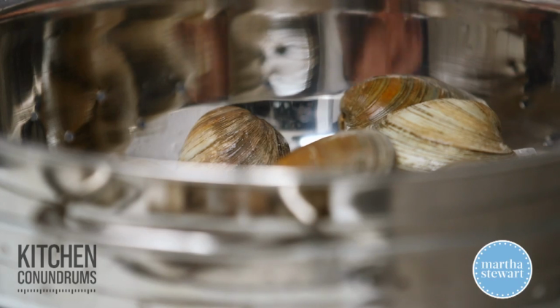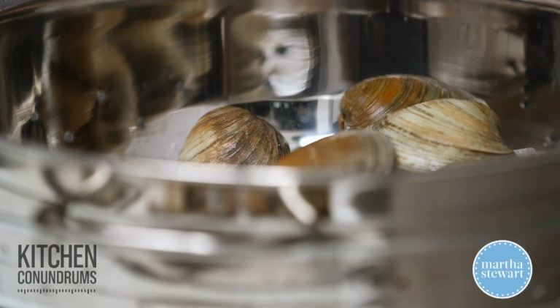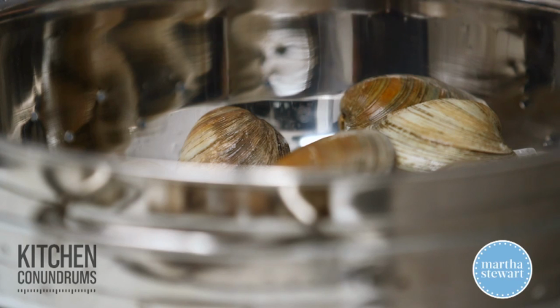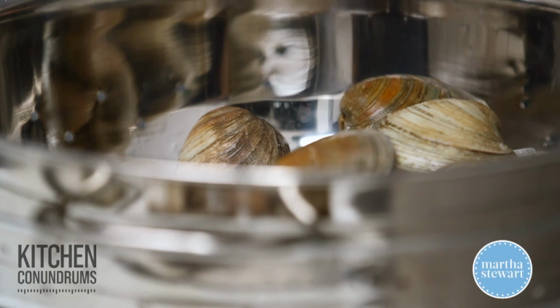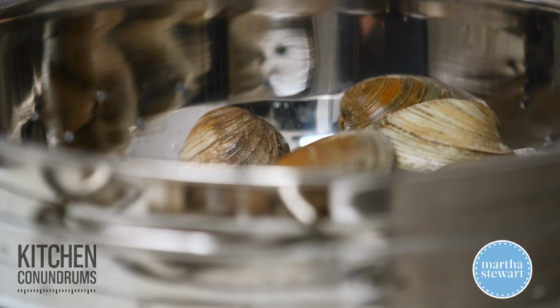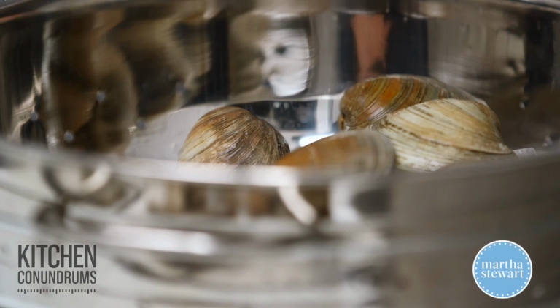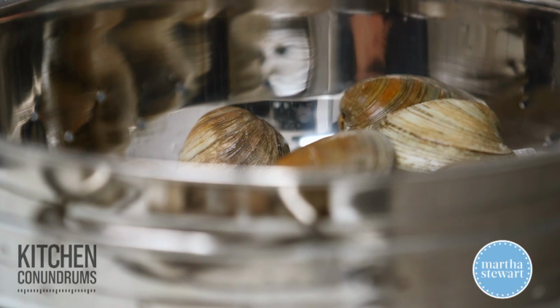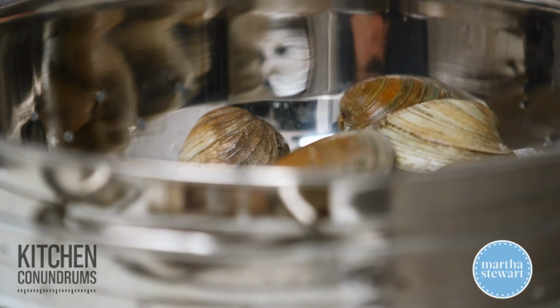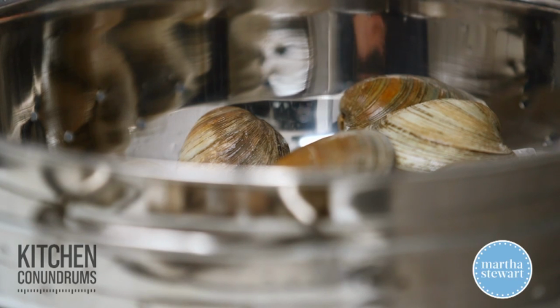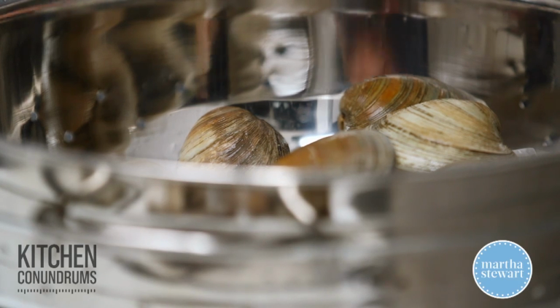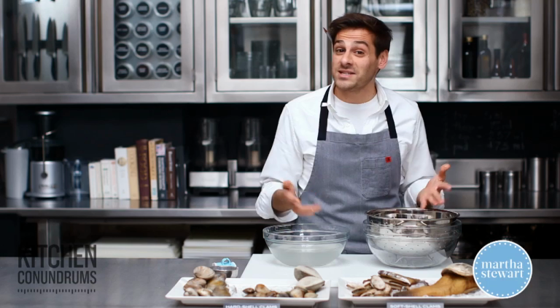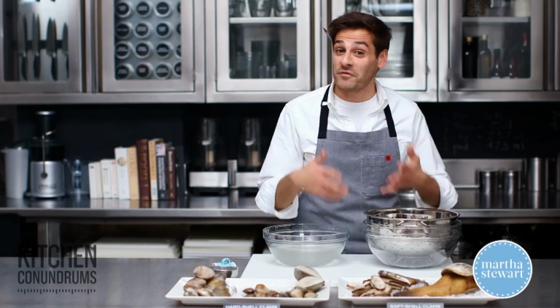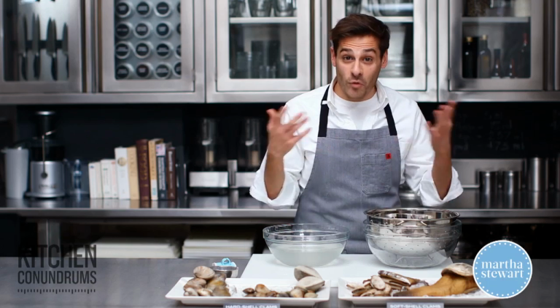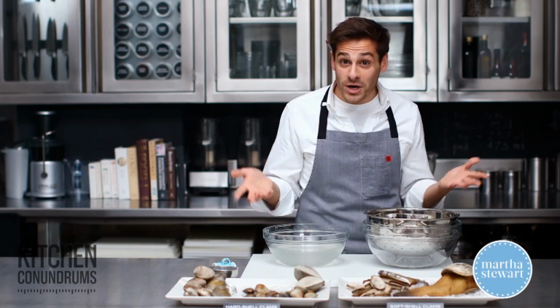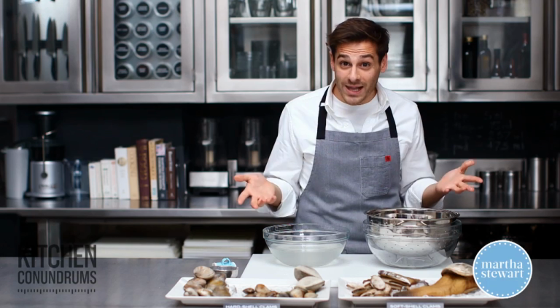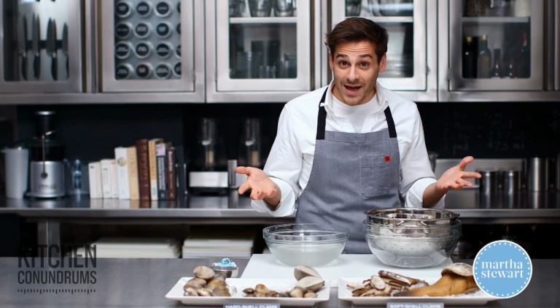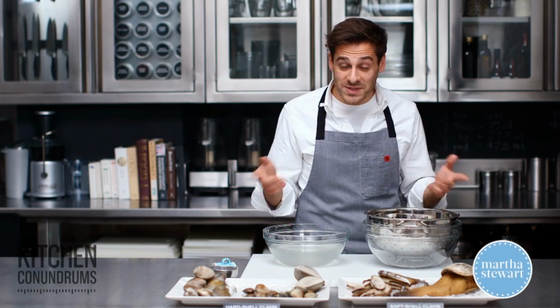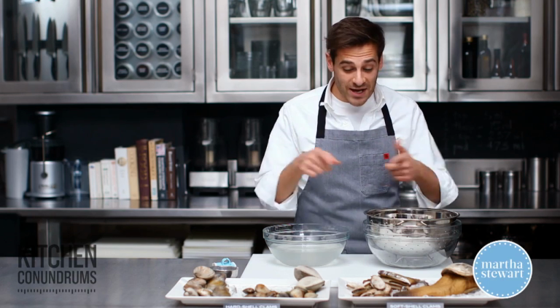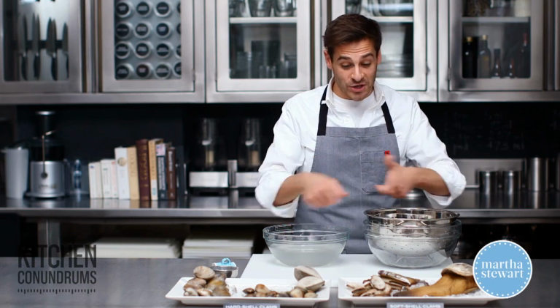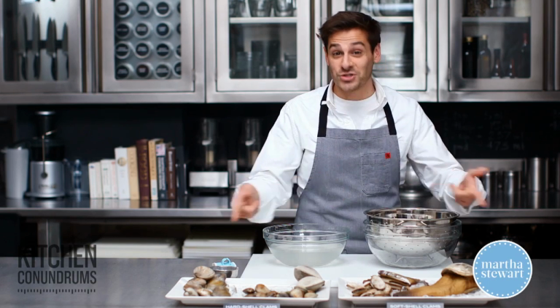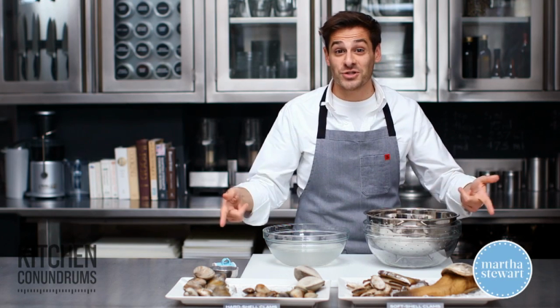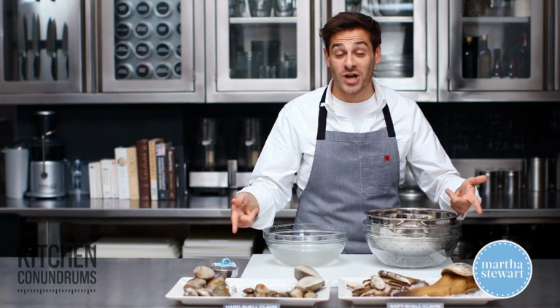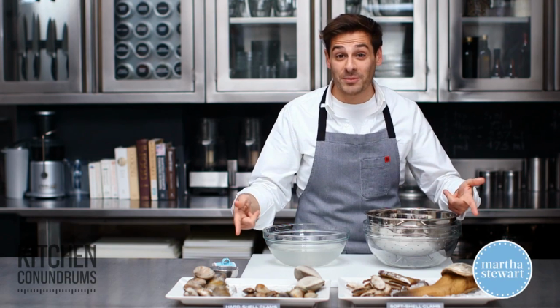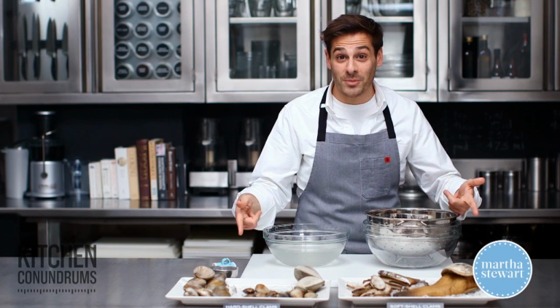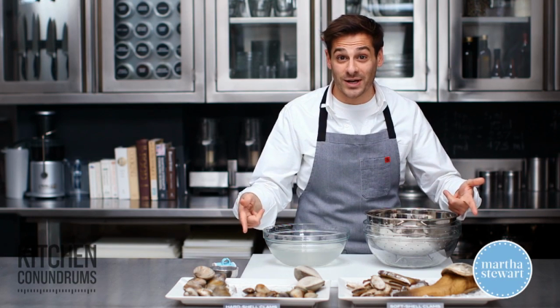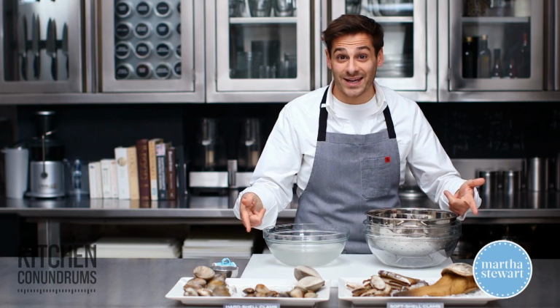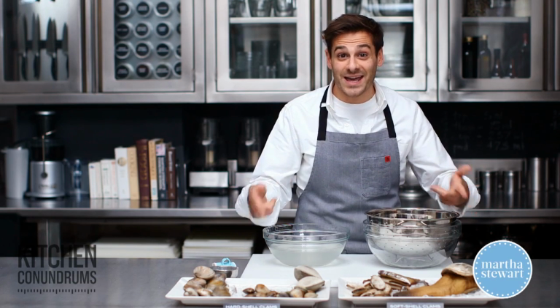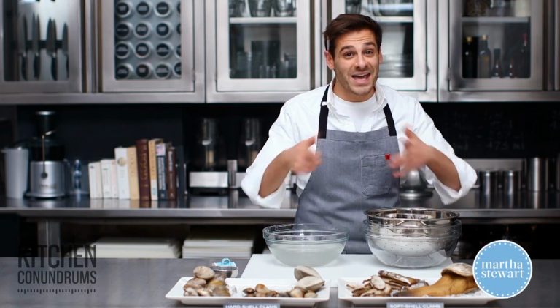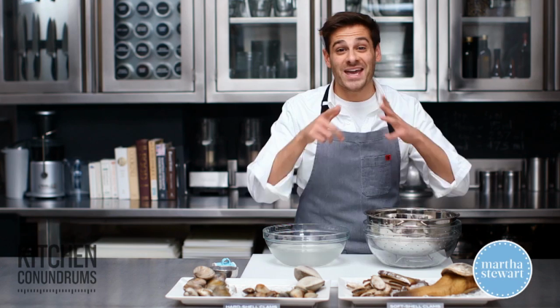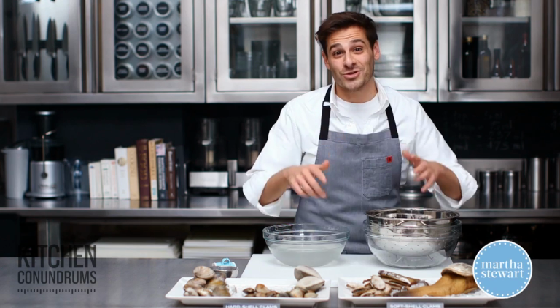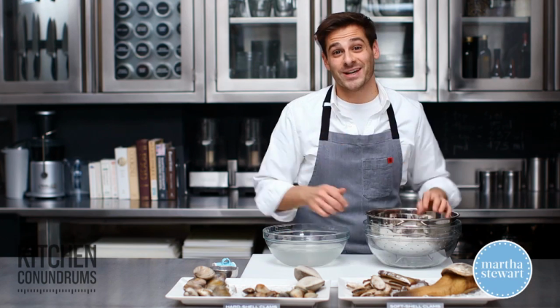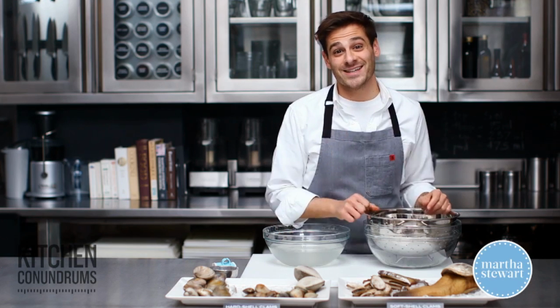So there you go — tips and tricks for clams. I encourage you to shop your market. Enjoy!